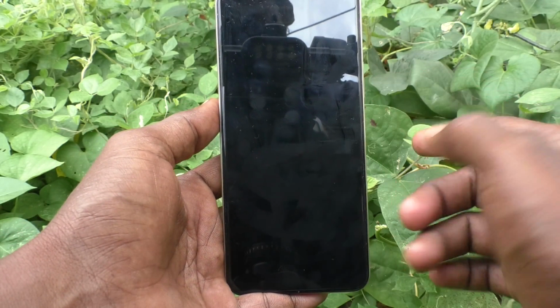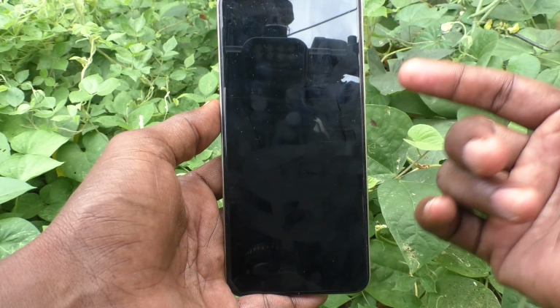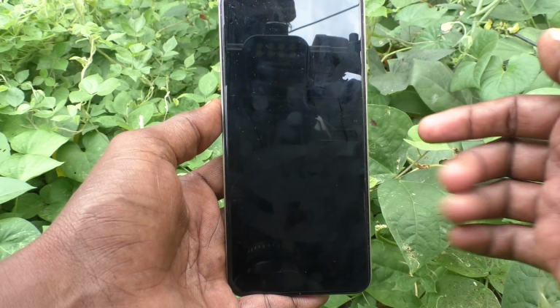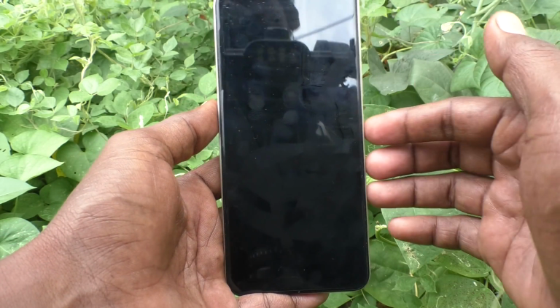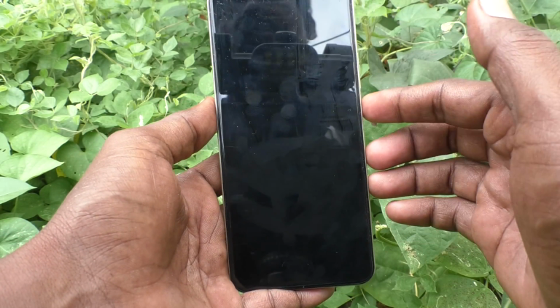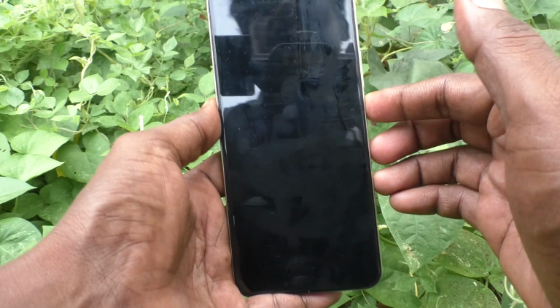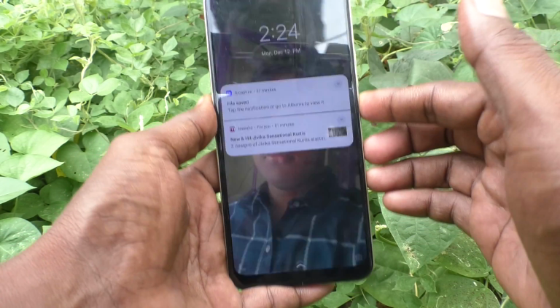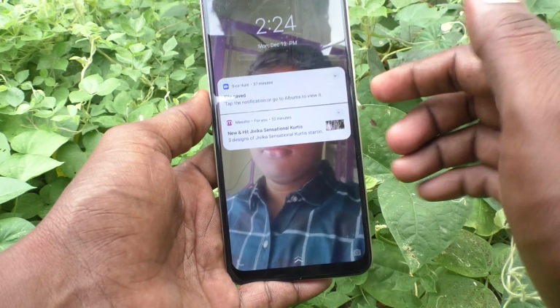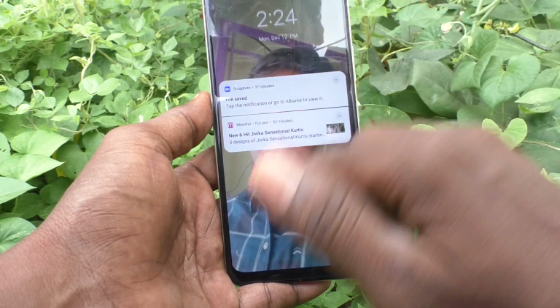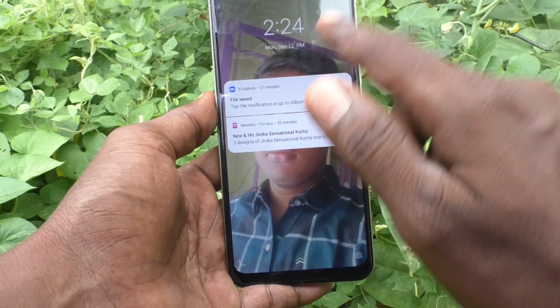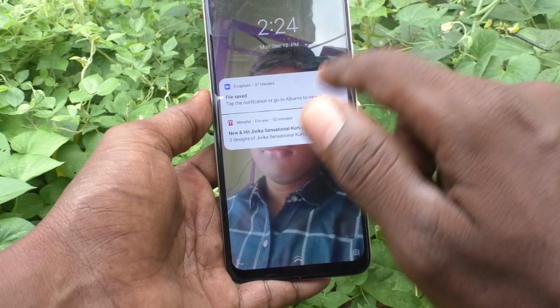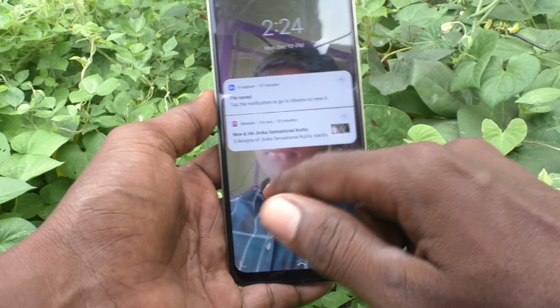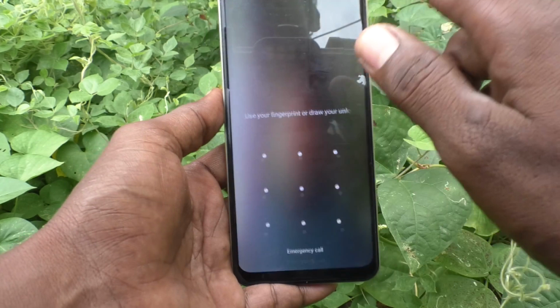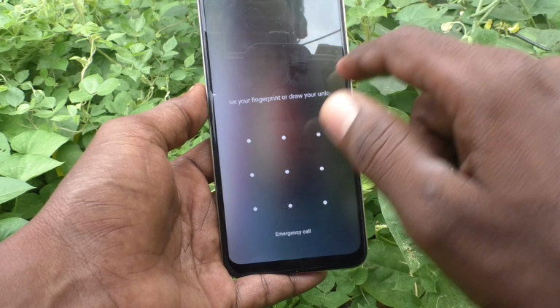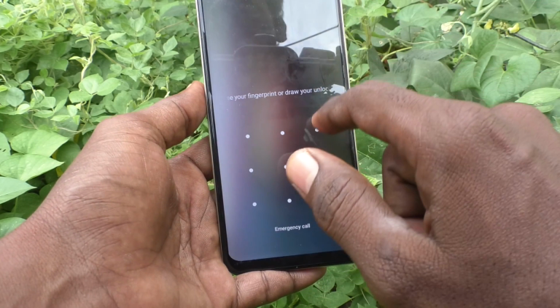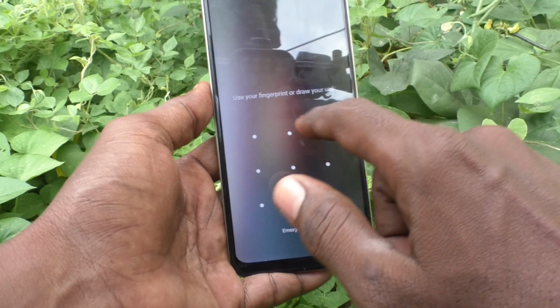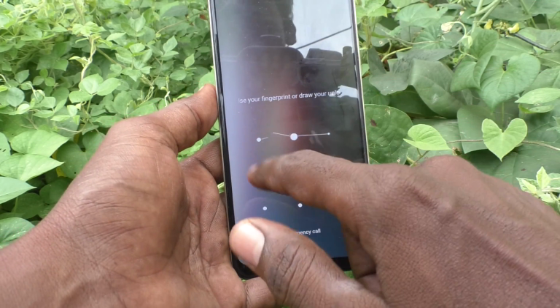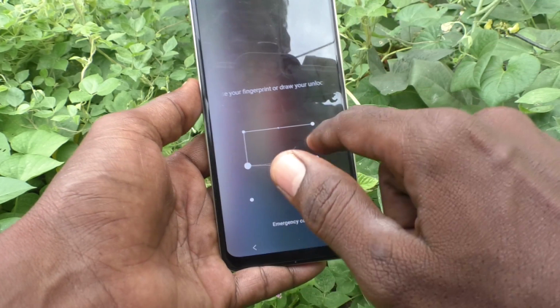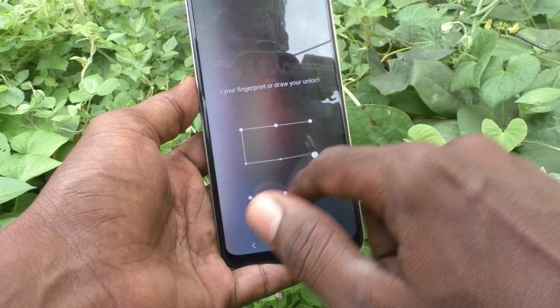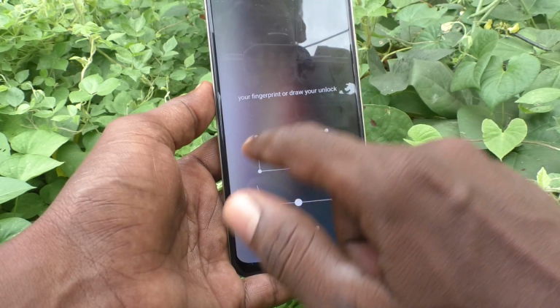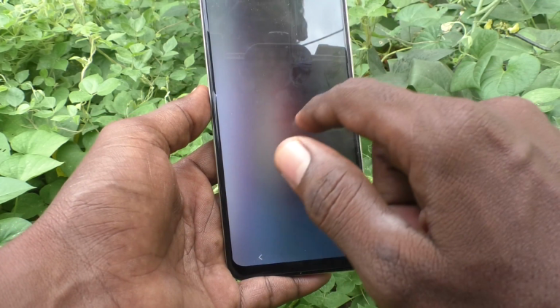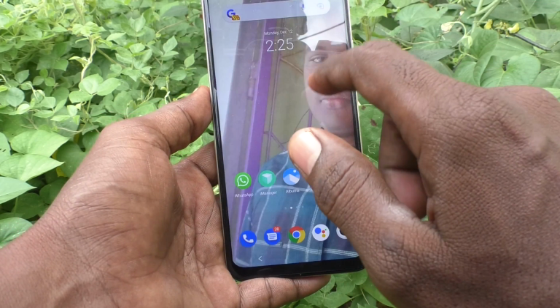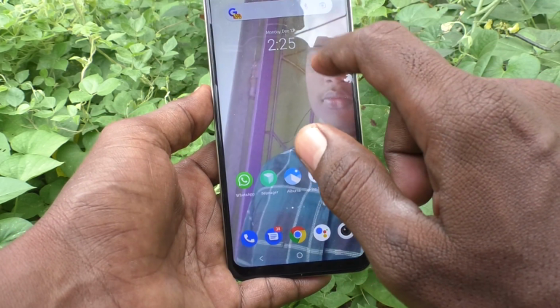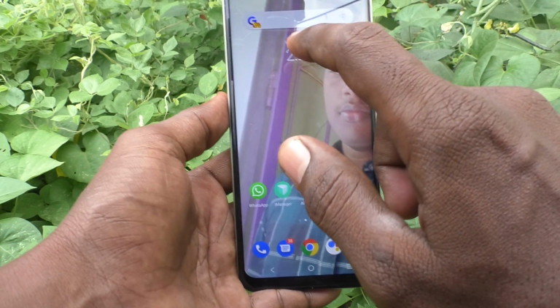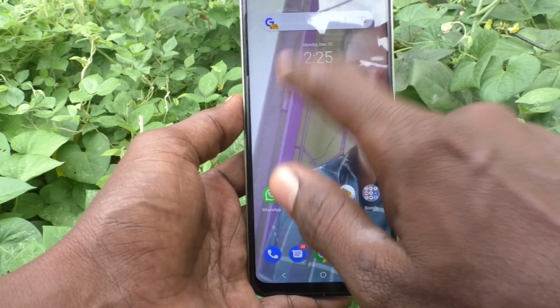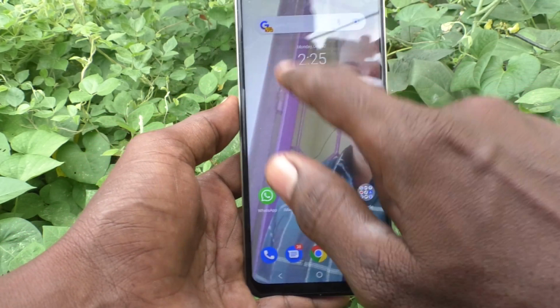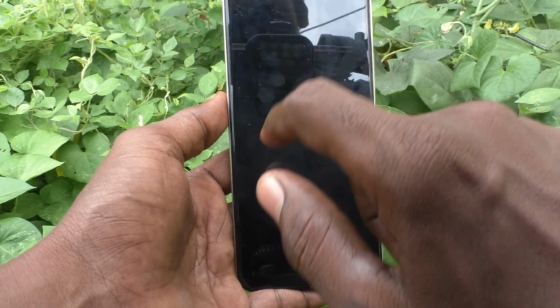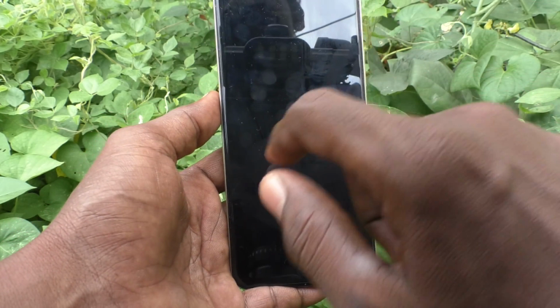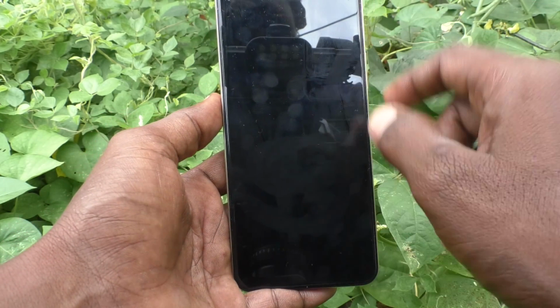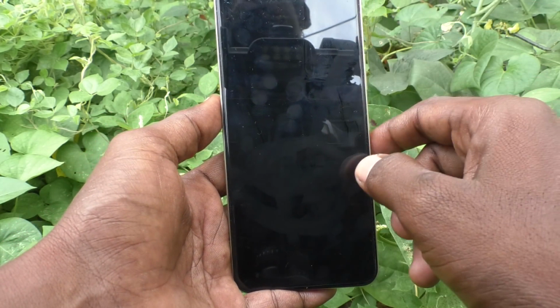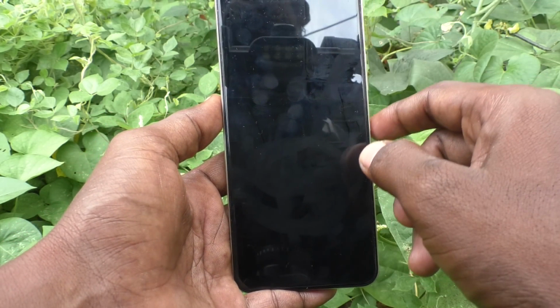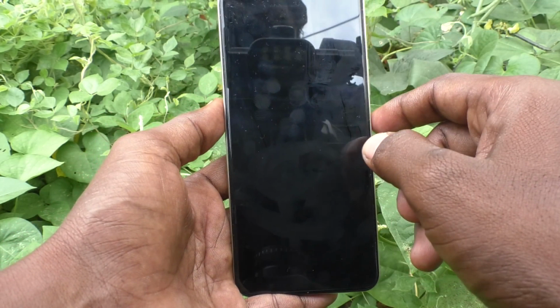See here — the screen is locked. So in this way you can easily activate double tap to turn off screen on your Vivo Y16.